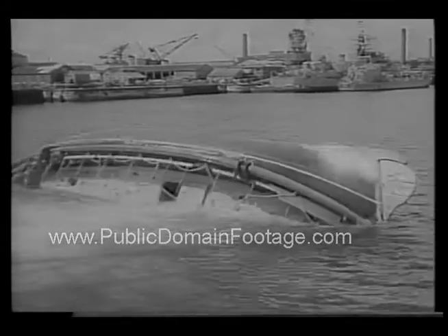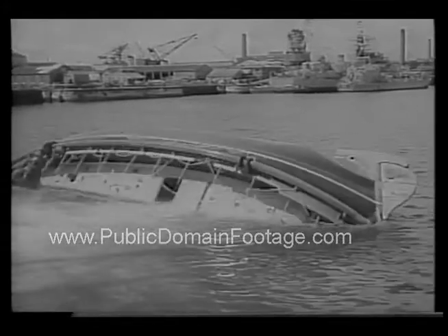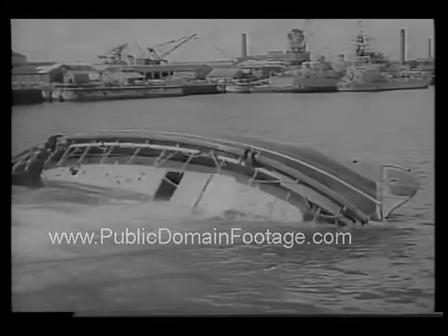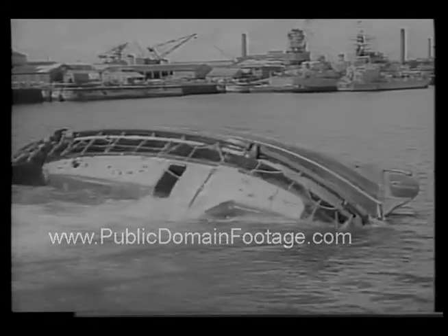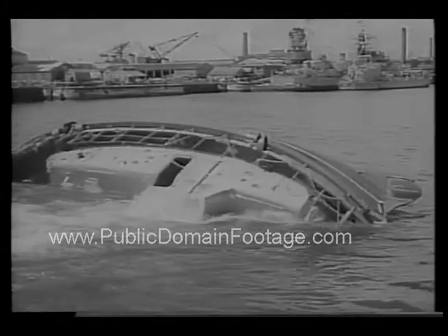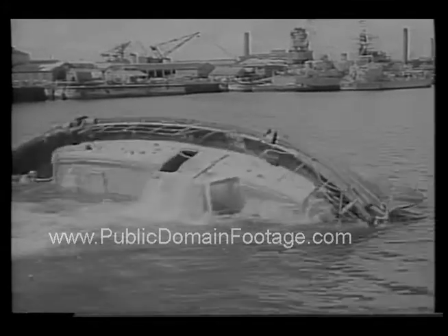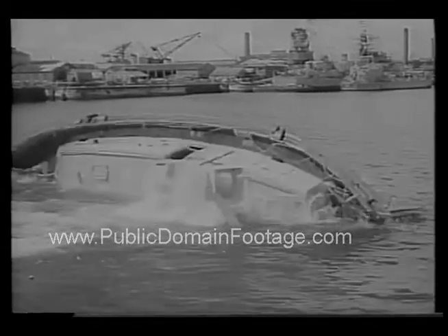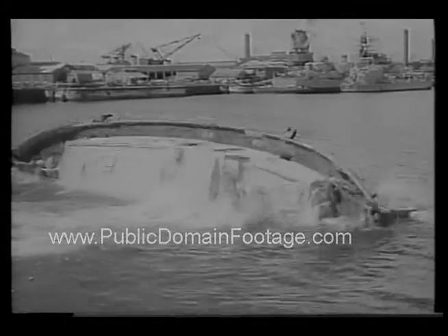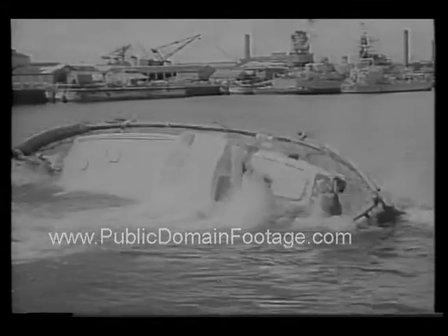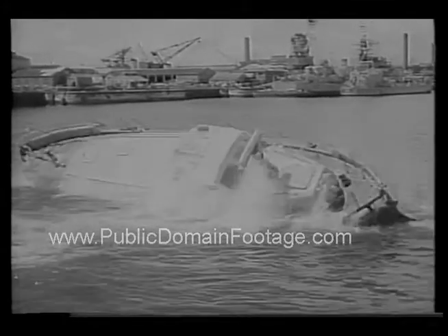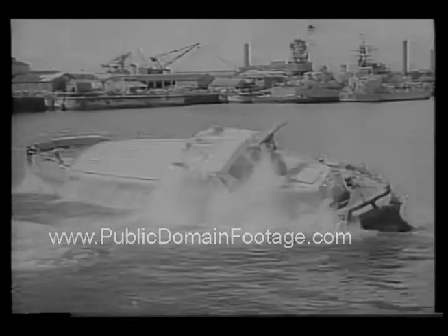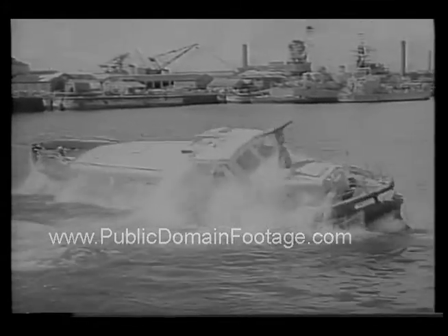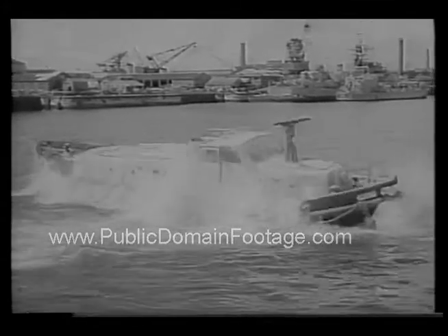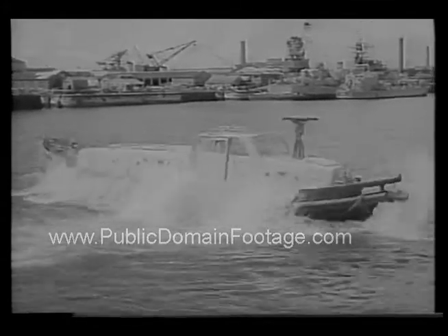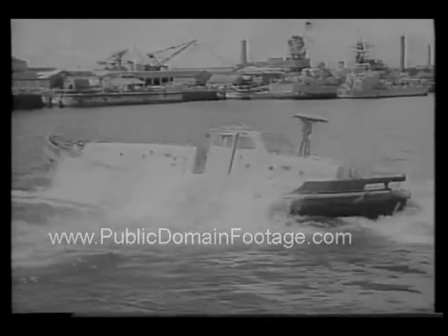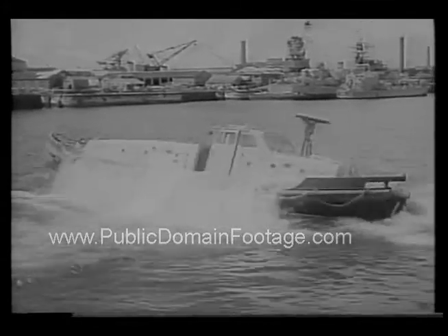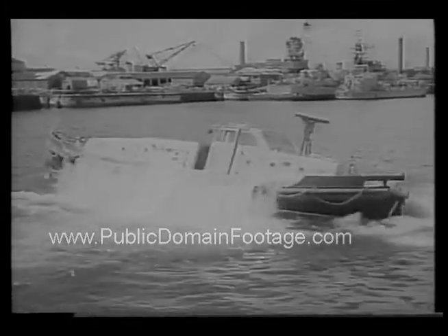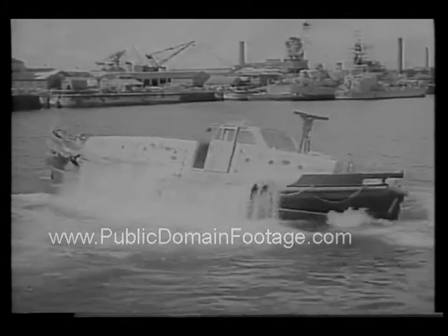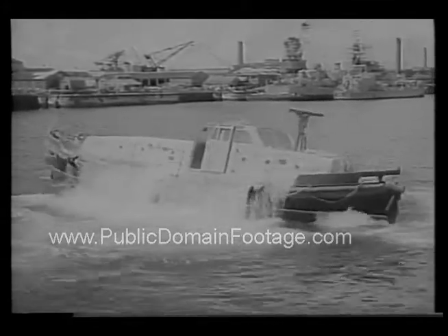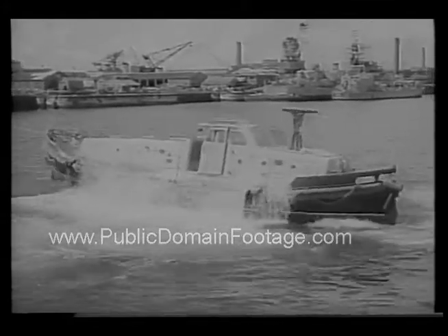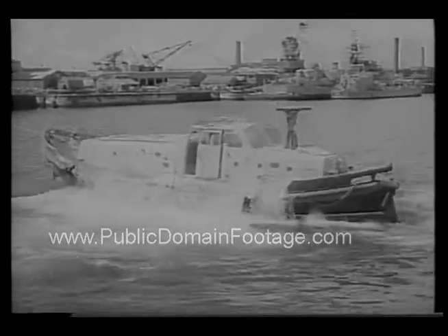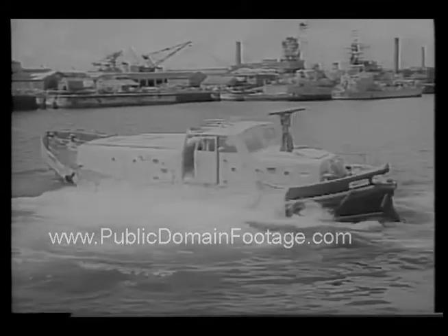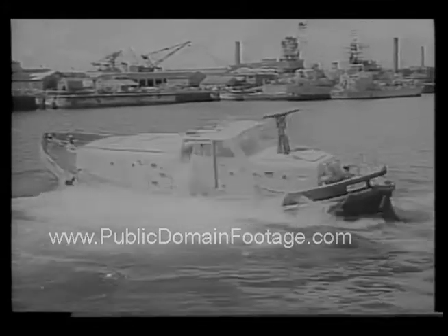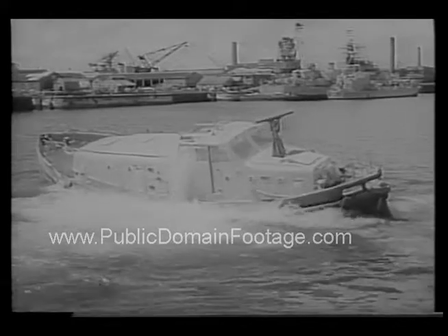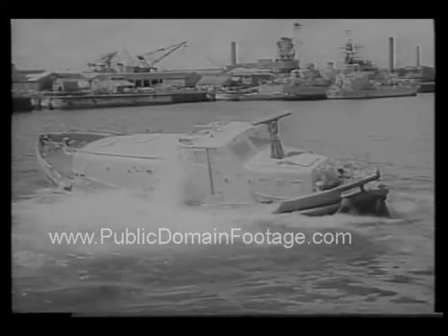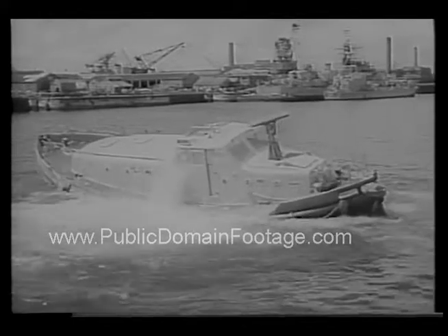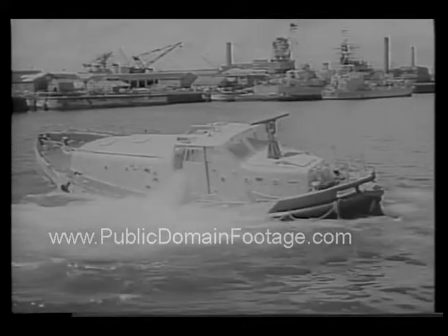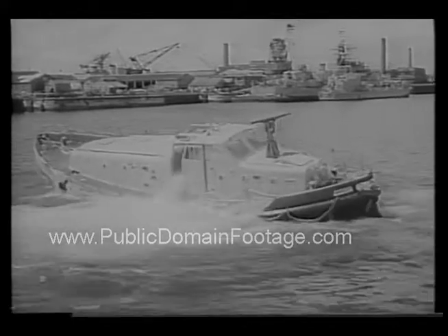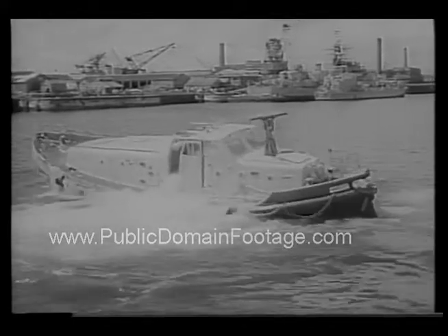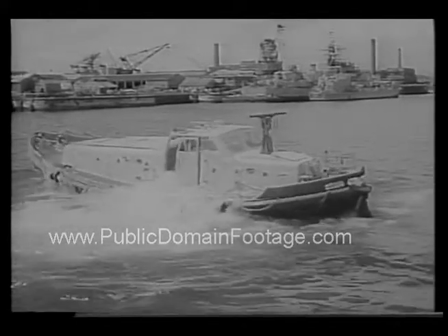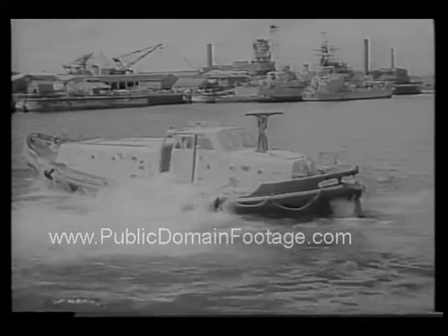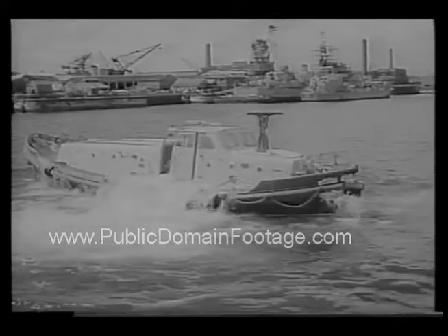It looks like a safer summer afloat with a boat like this to come to the aid of other vessels in distress. Bon voyage!